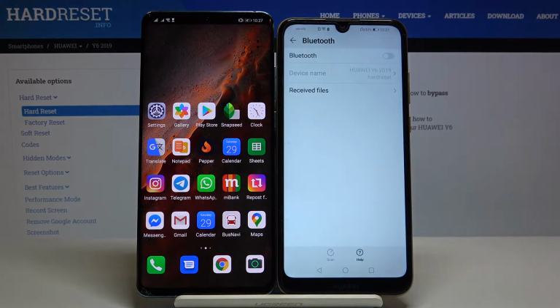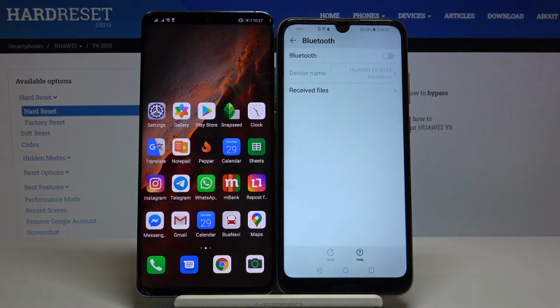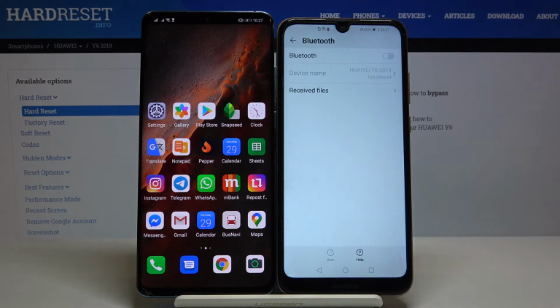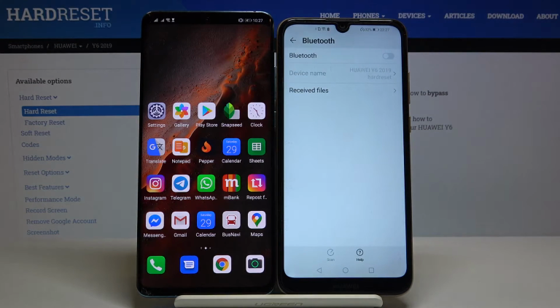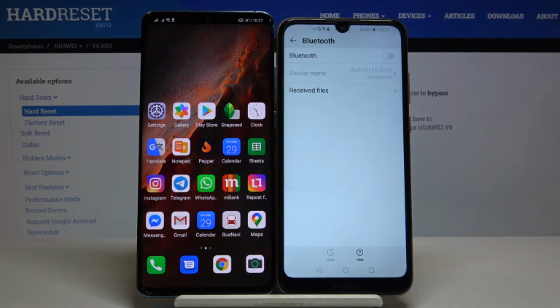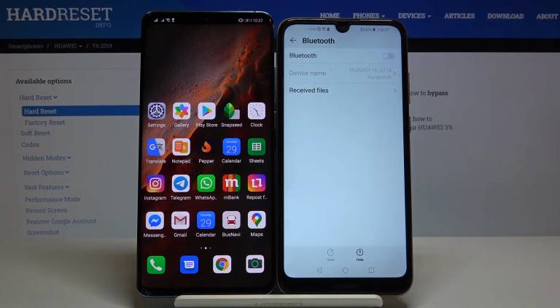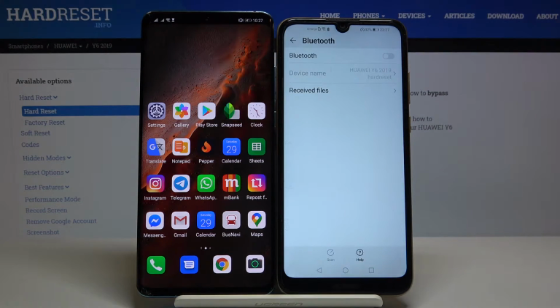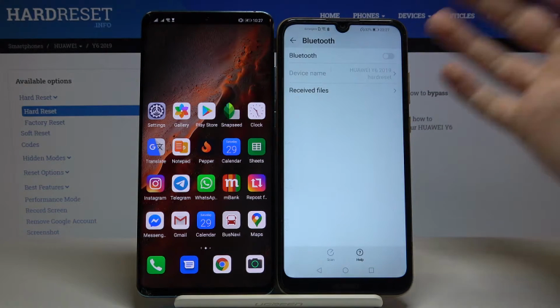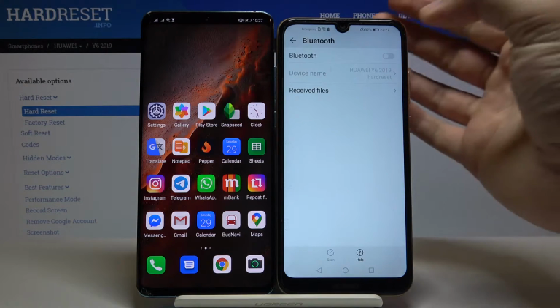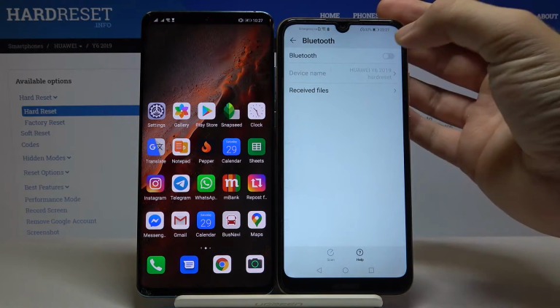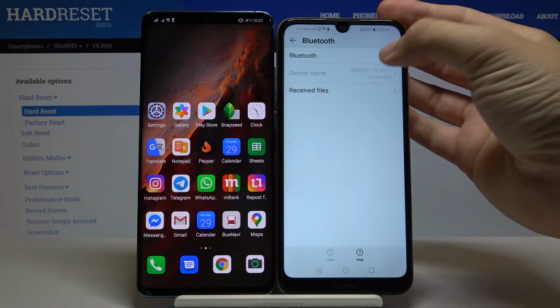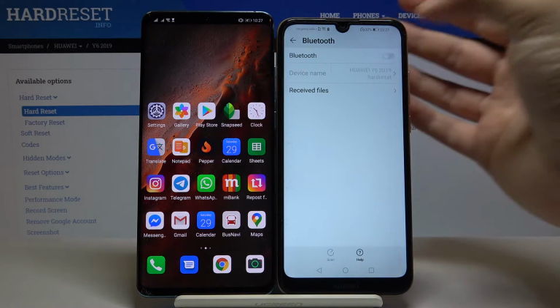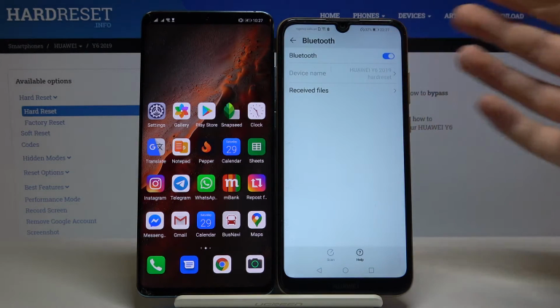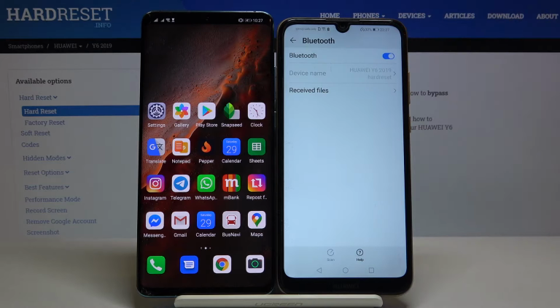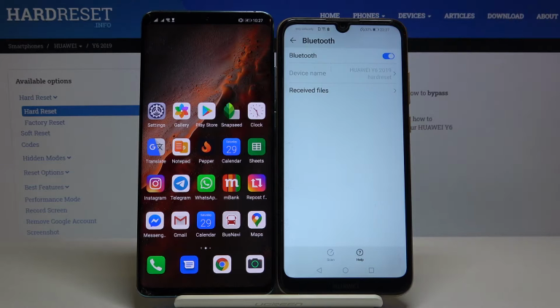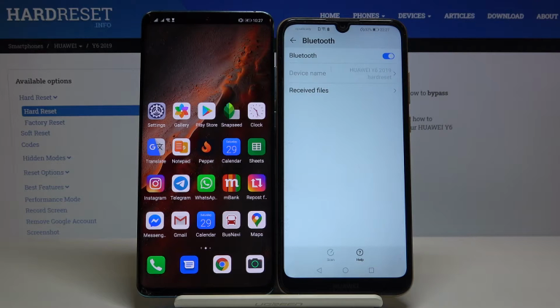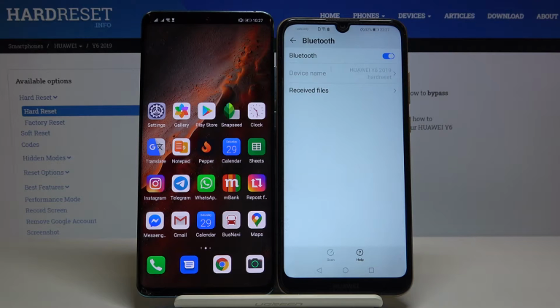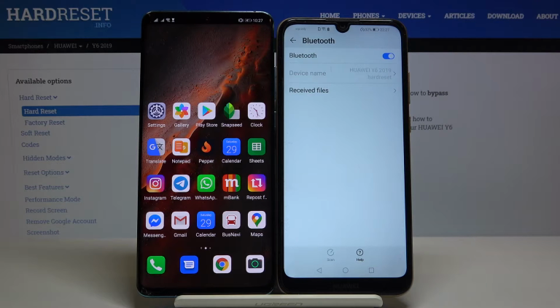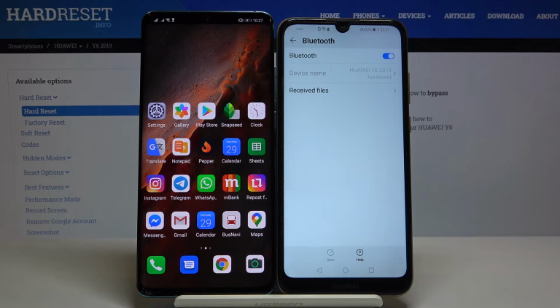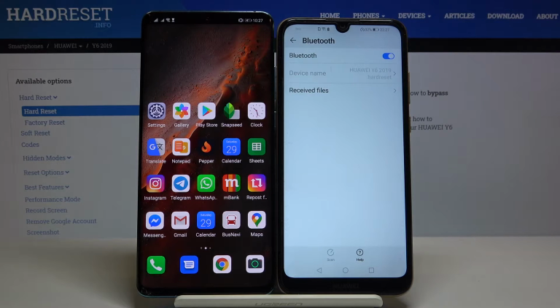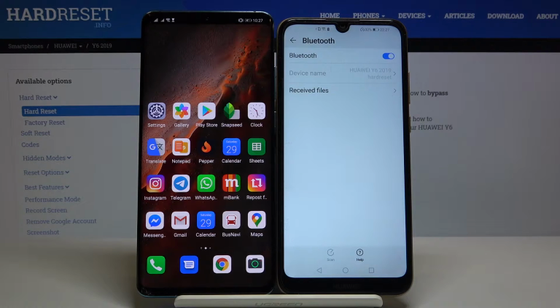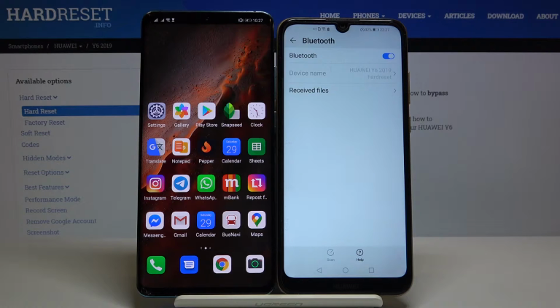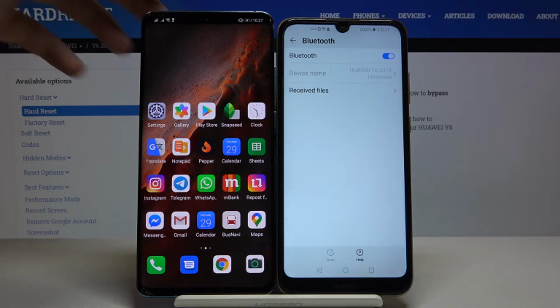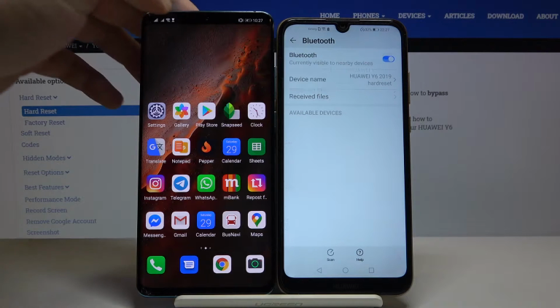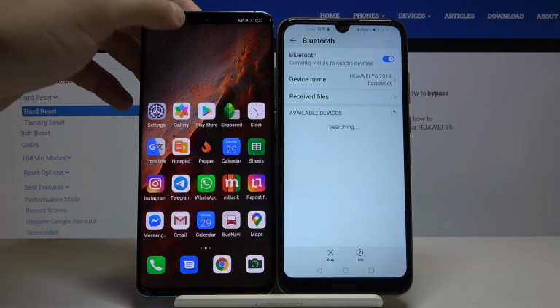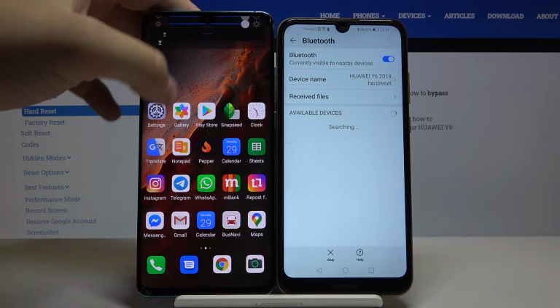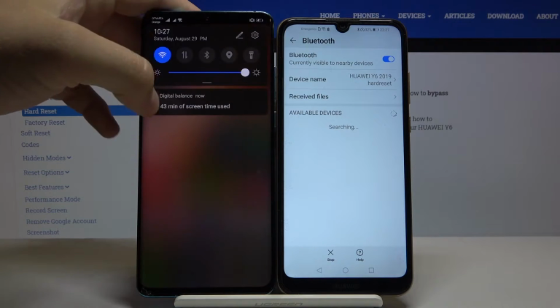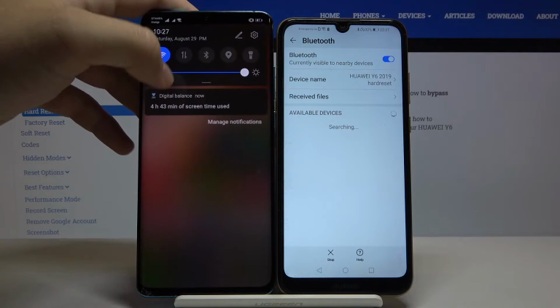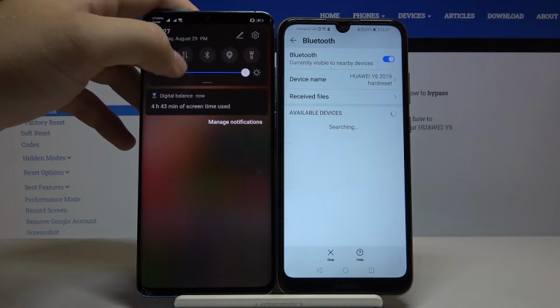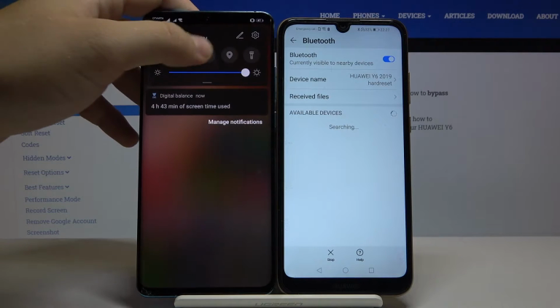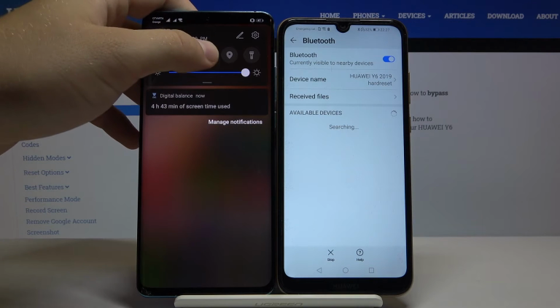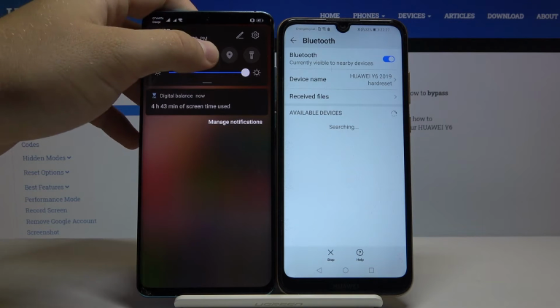Right now we are in Bluetooth settings, so tap on the switcher to activate the Bluetooth, and do the same on the second smartphone.